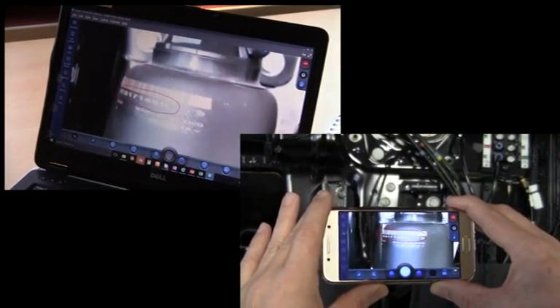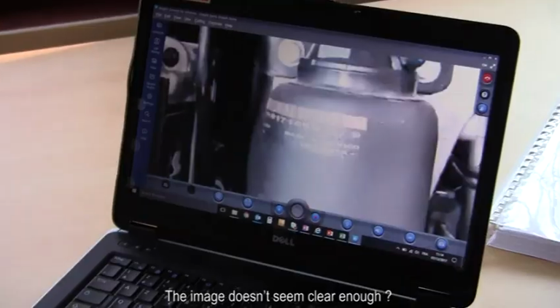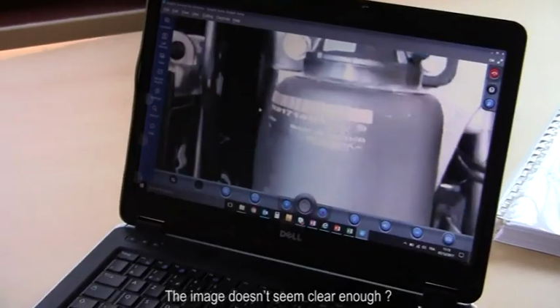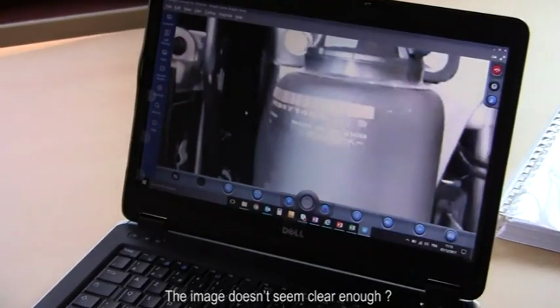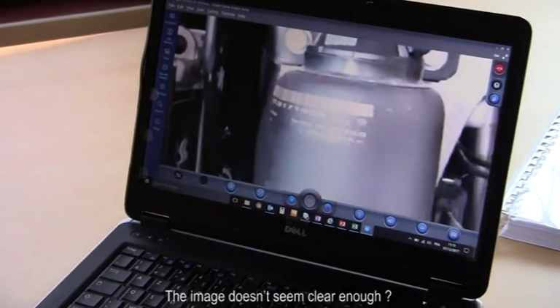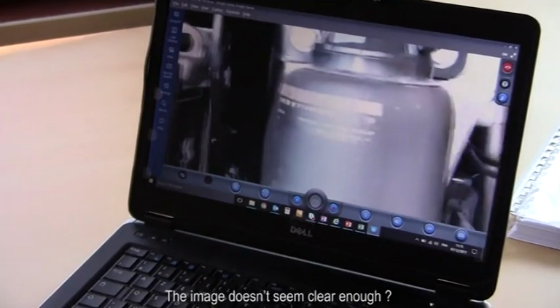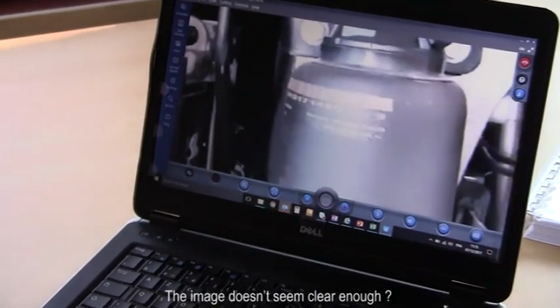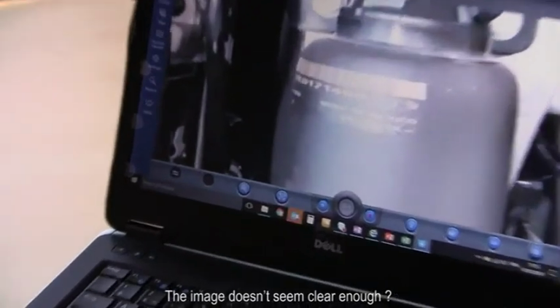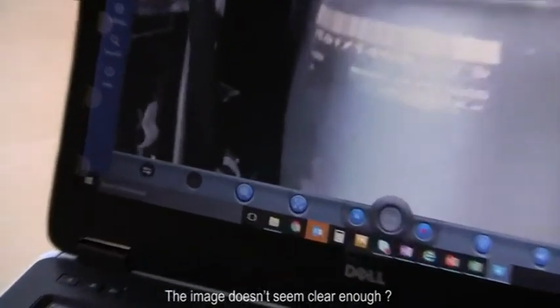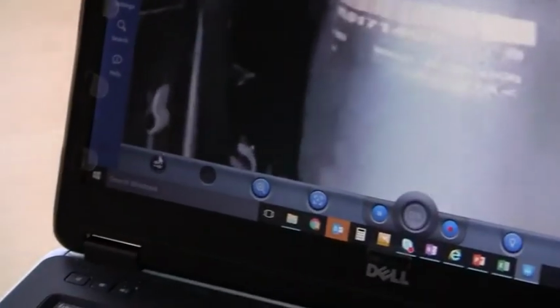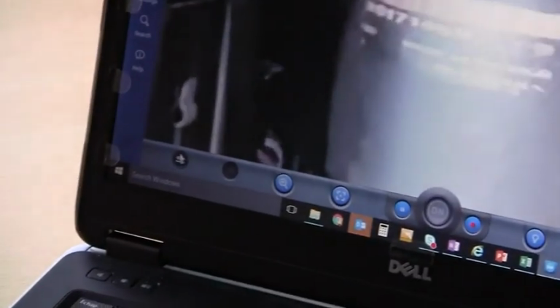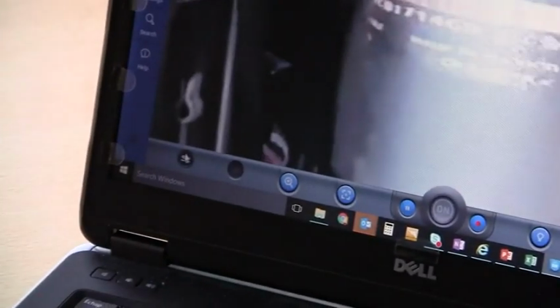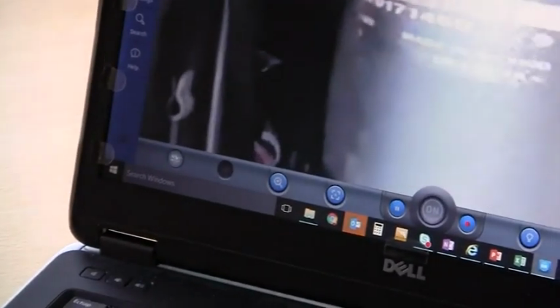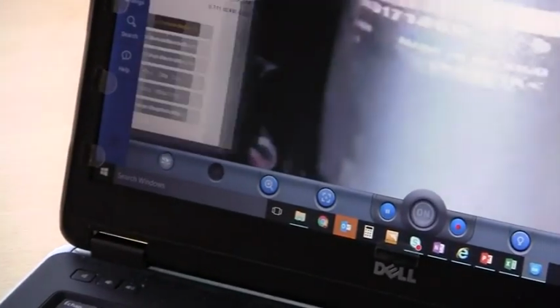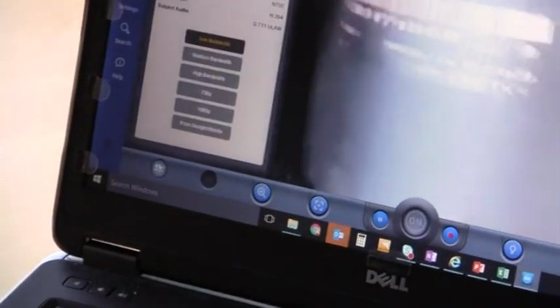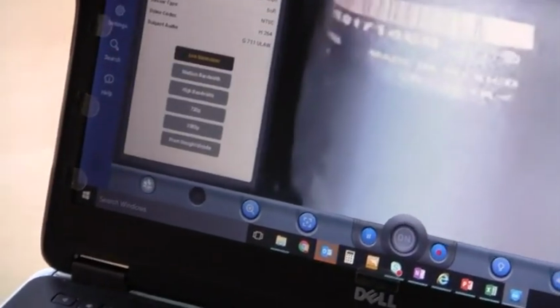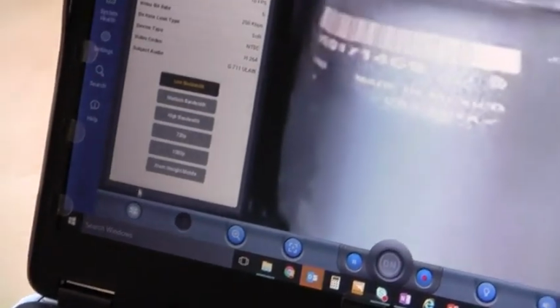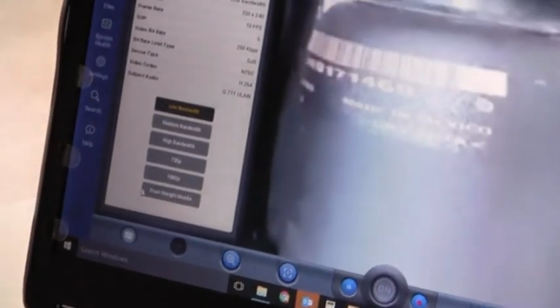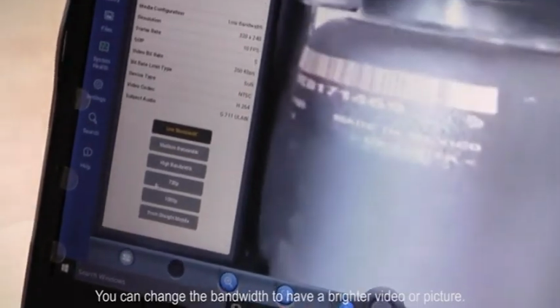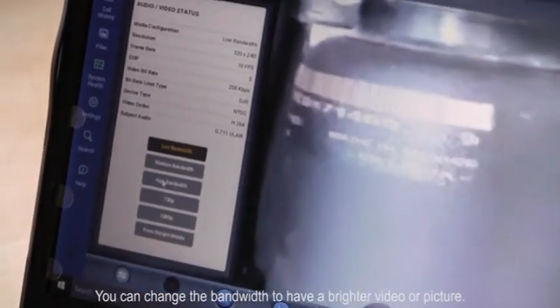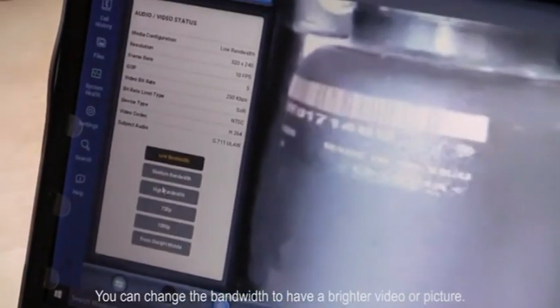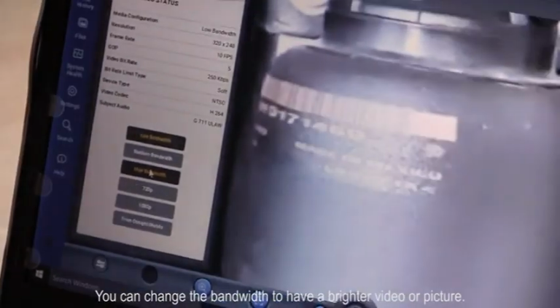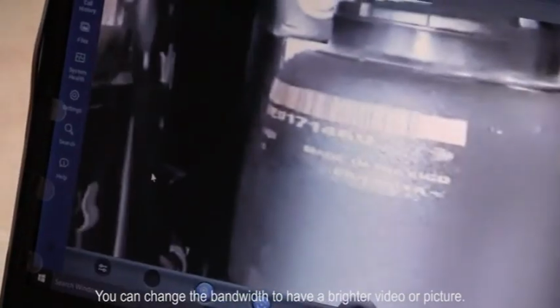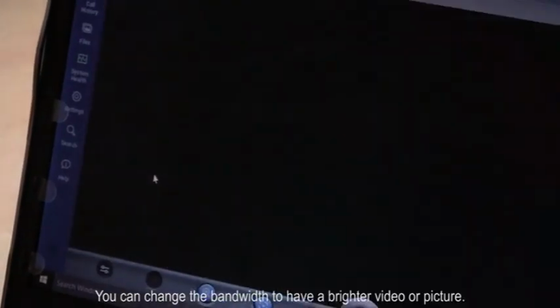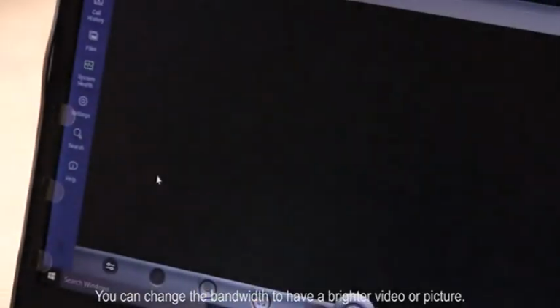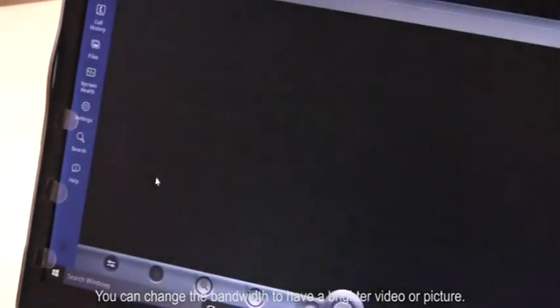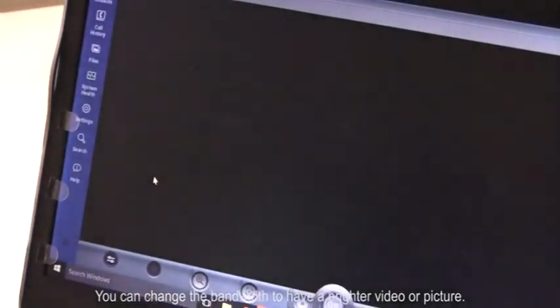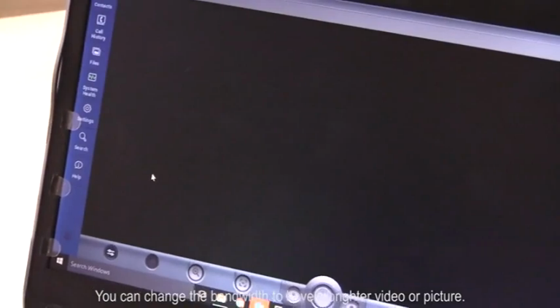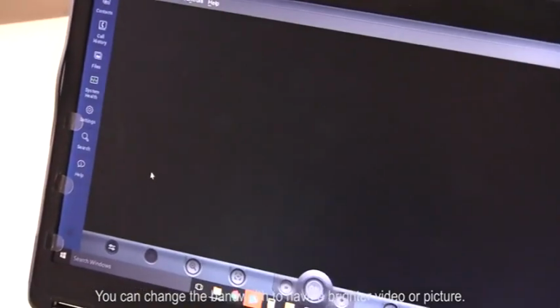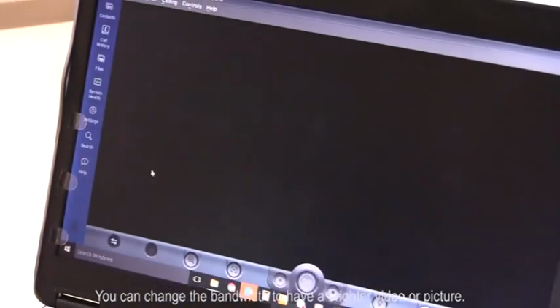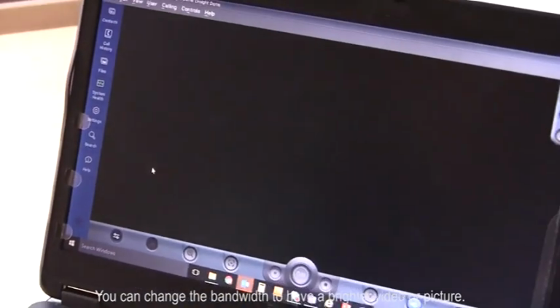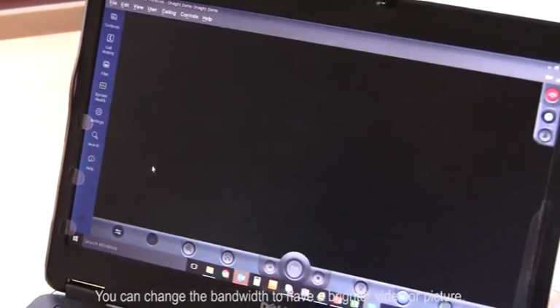The image doesn't seem clear enough. You can change the bandwidth to have a brighter video or picture.